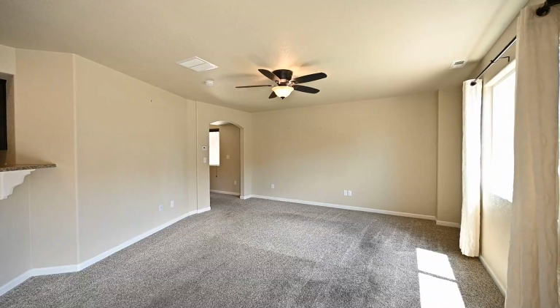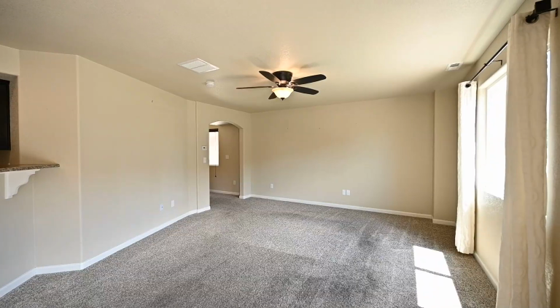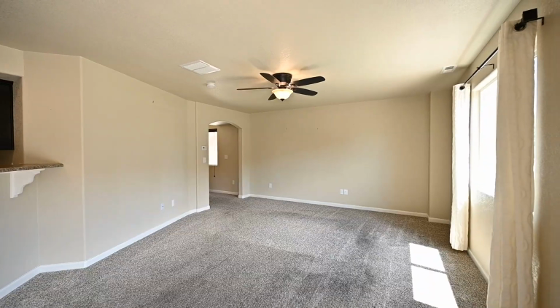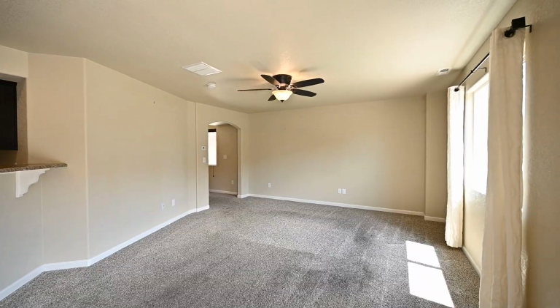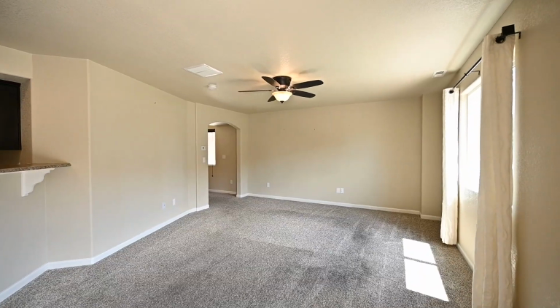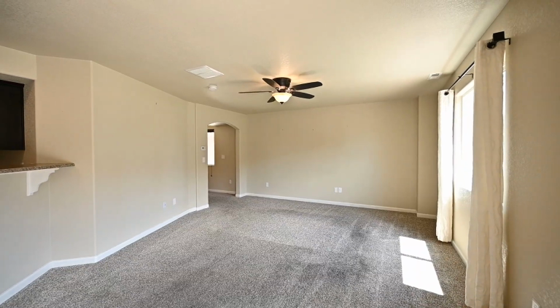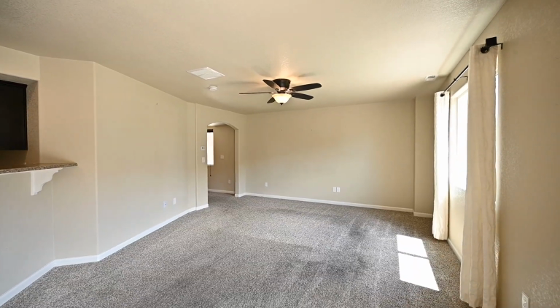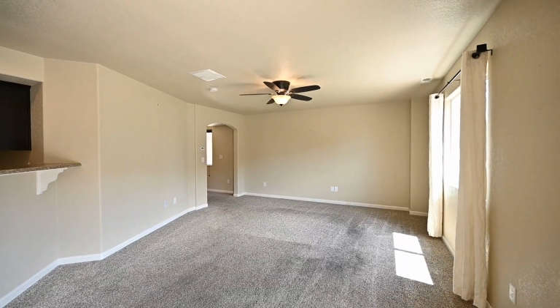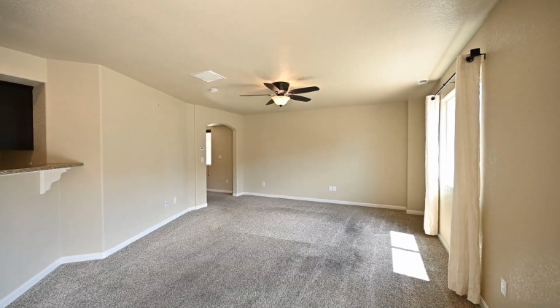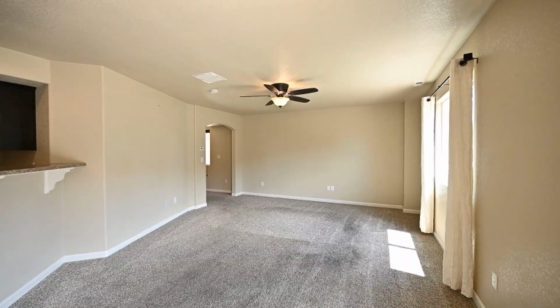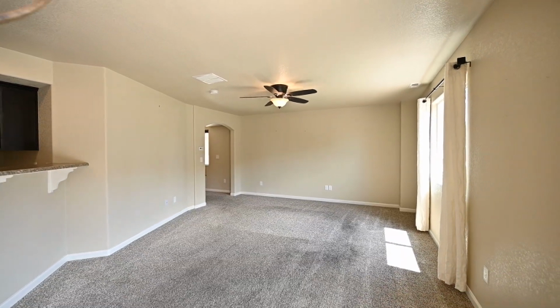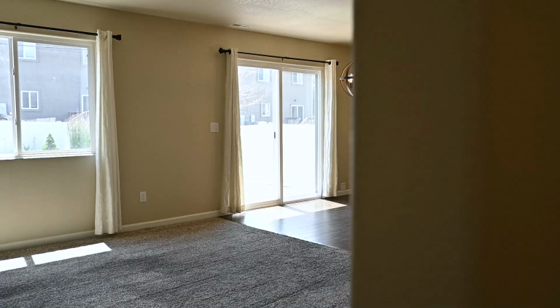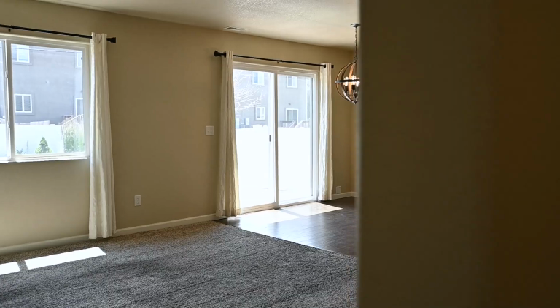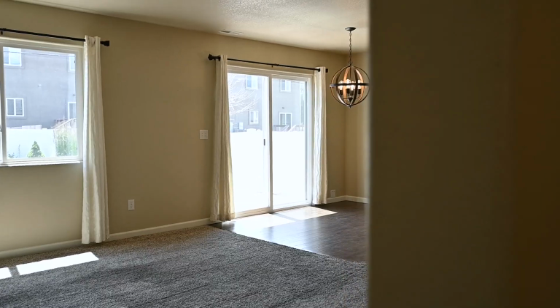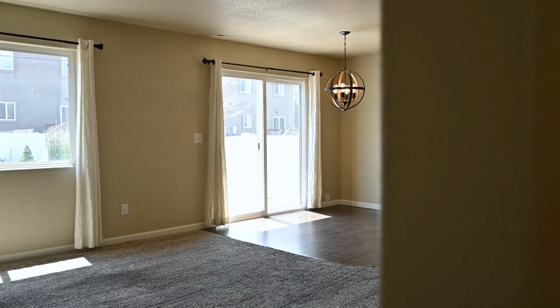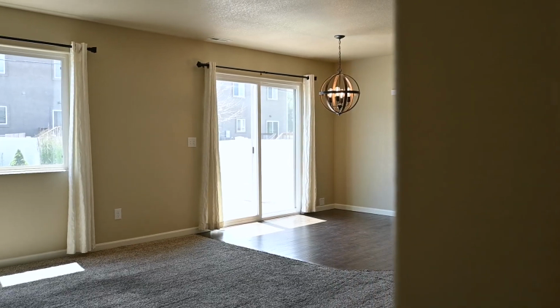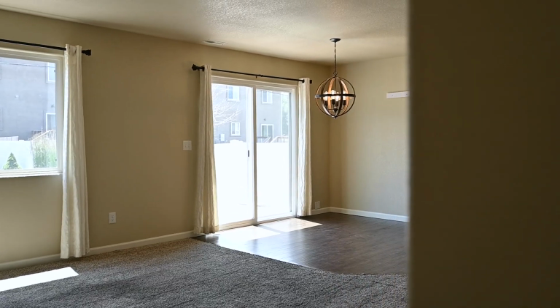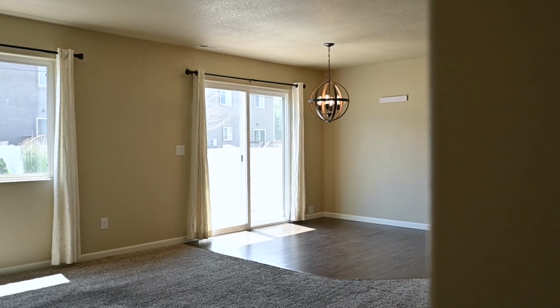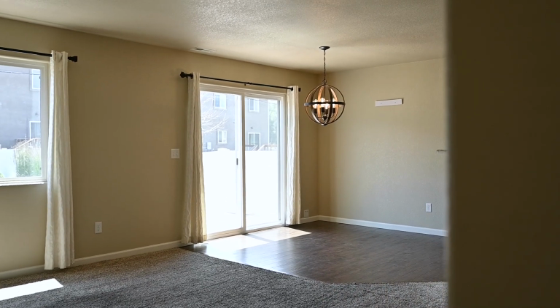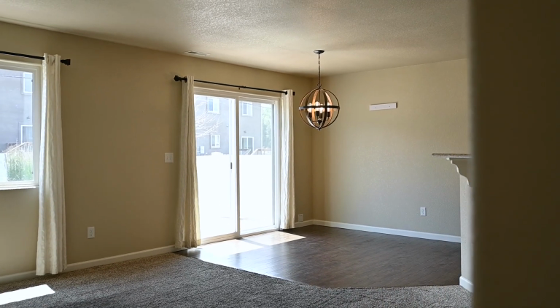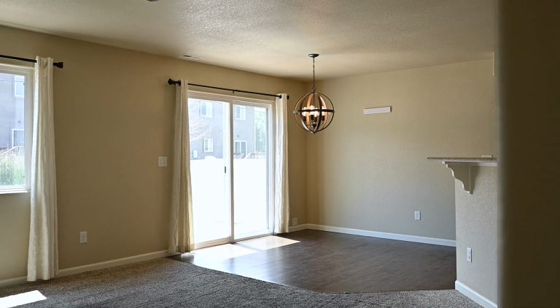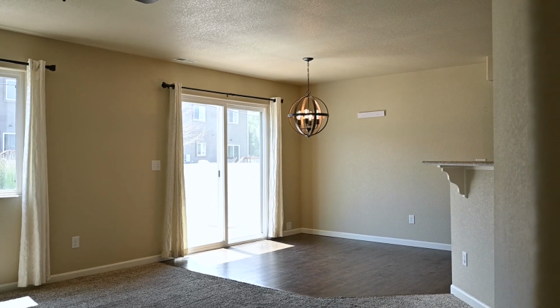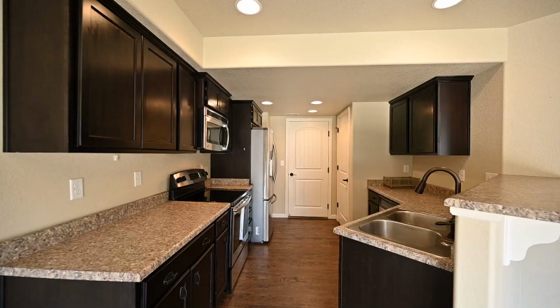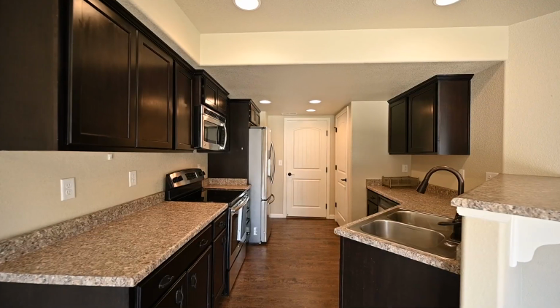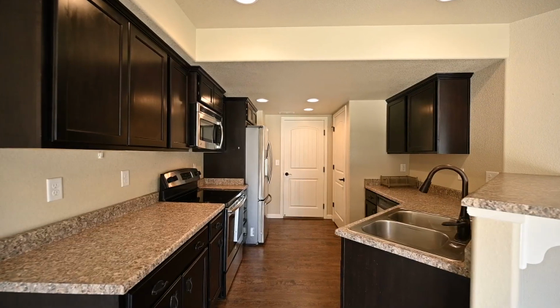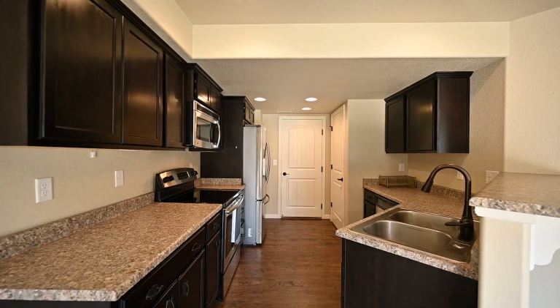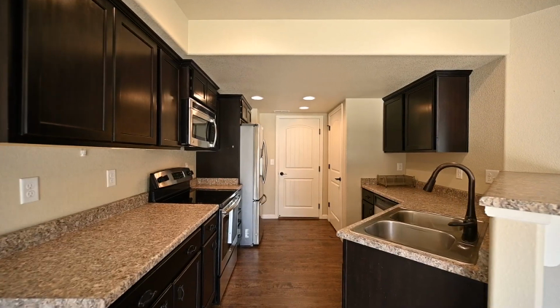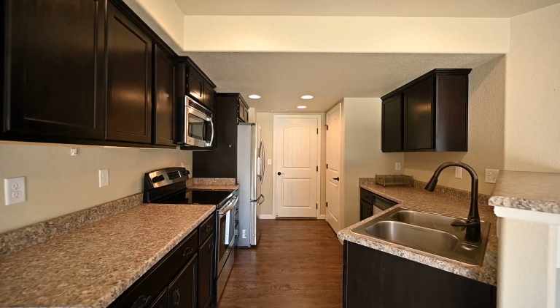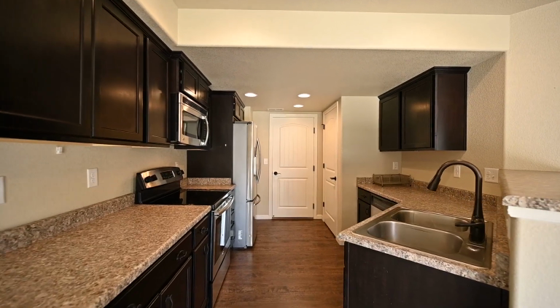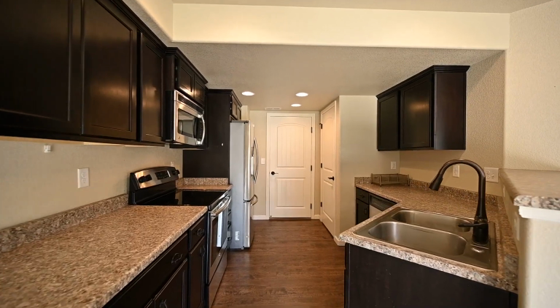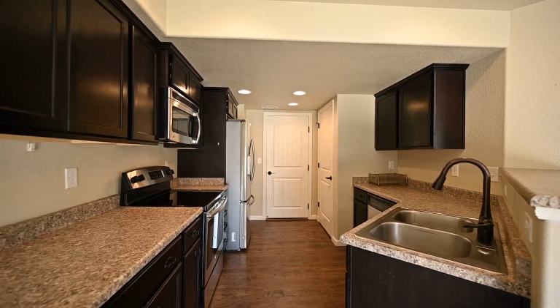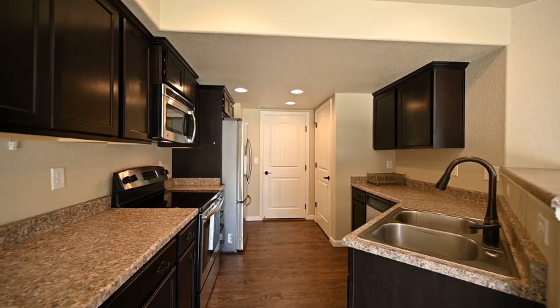An open living kitchen dining concept is at the heart of the home, with an oversized pantry, stainless steel appliances, and a sliding glass door.